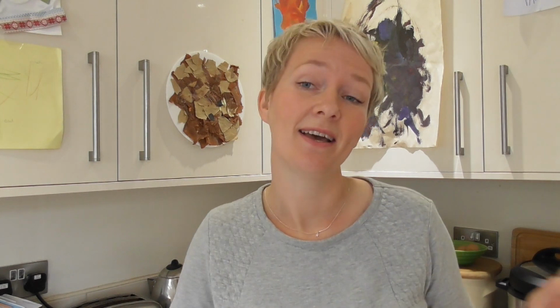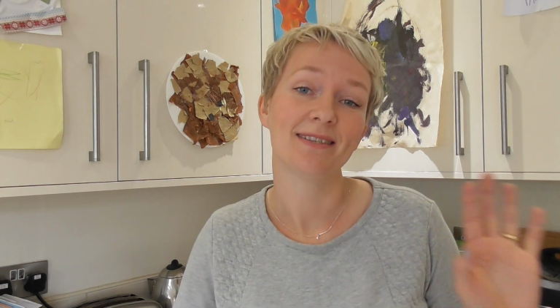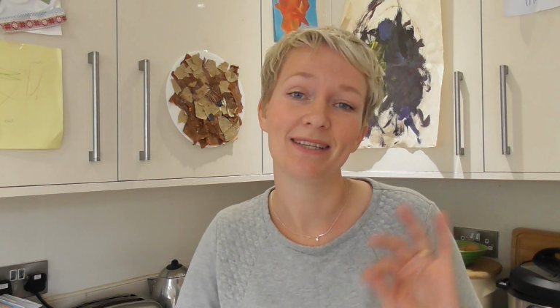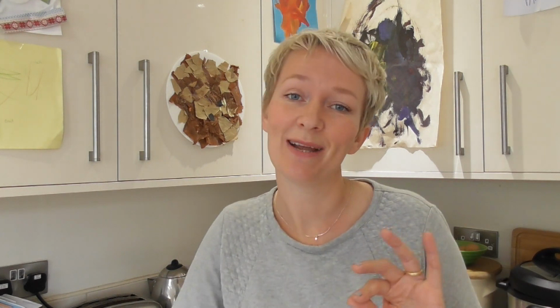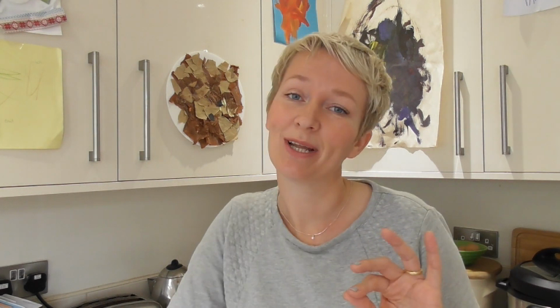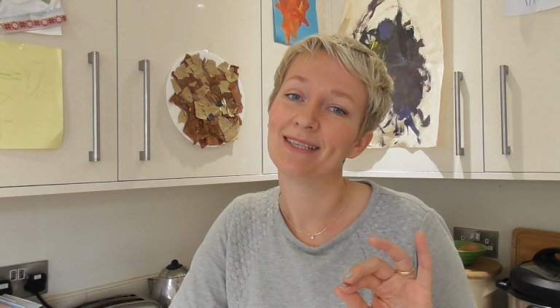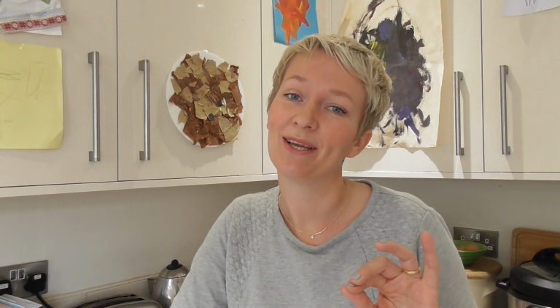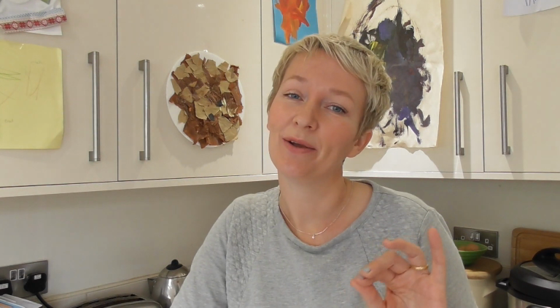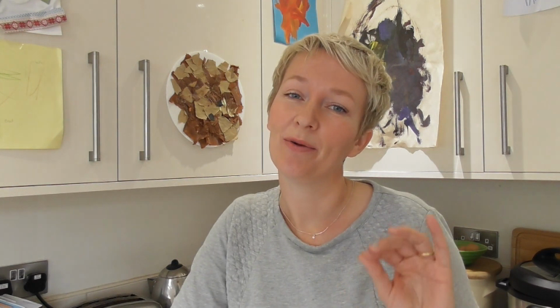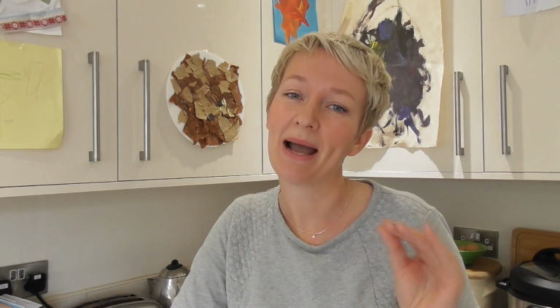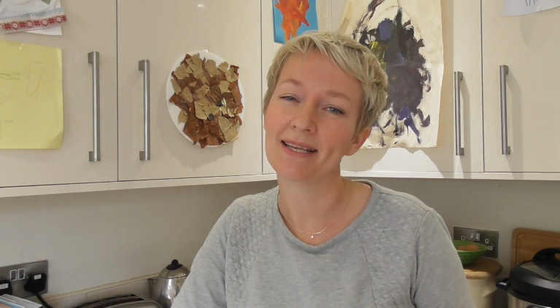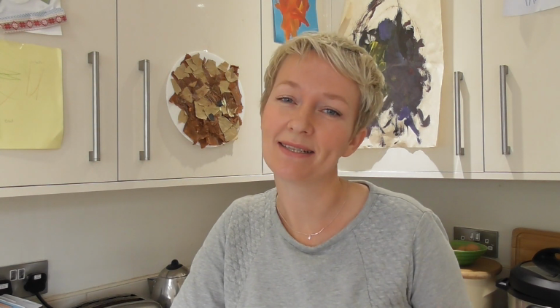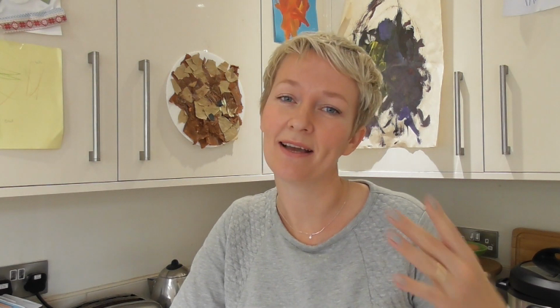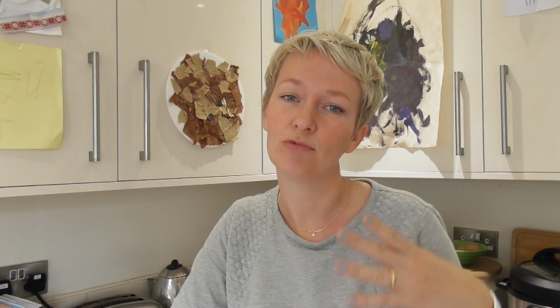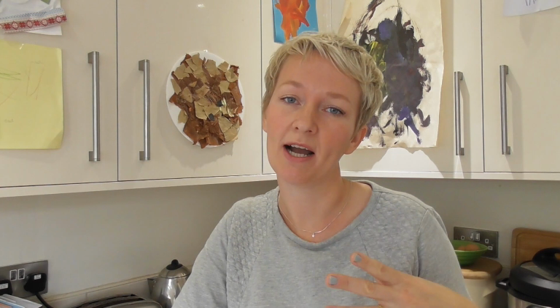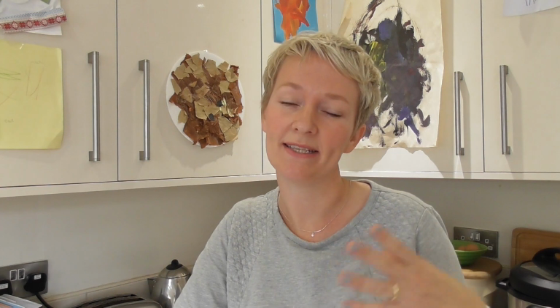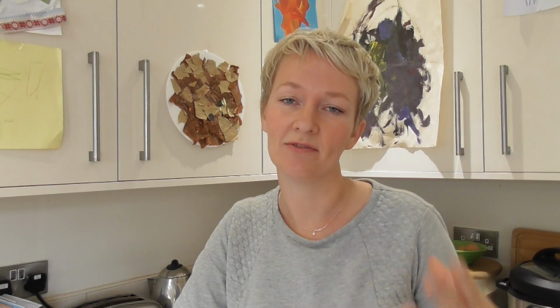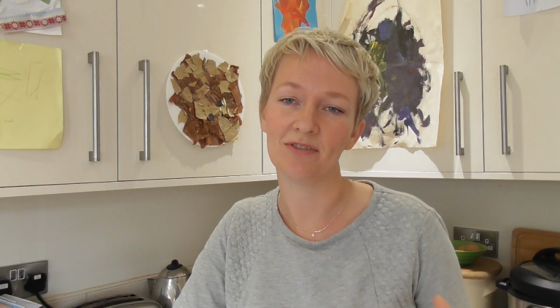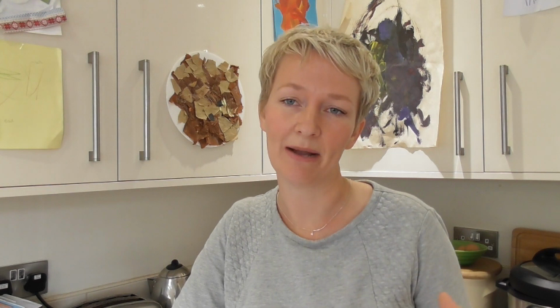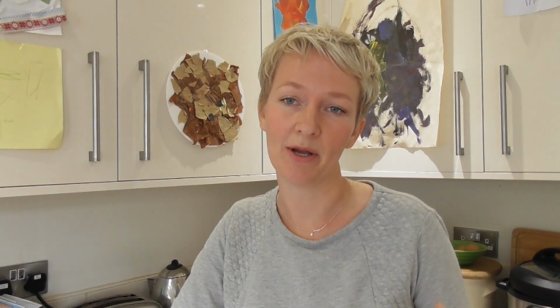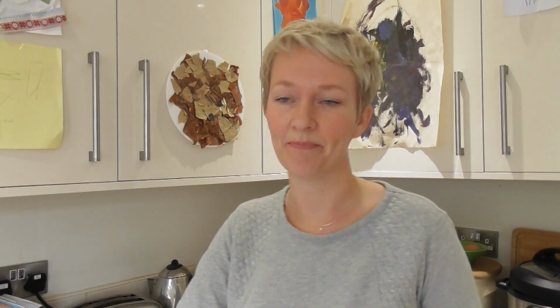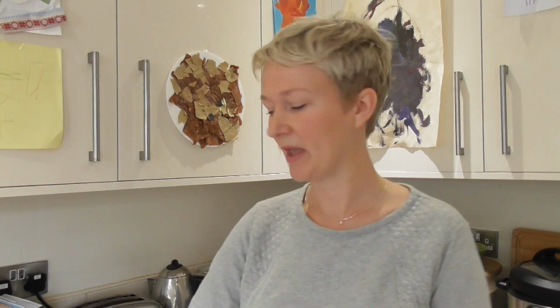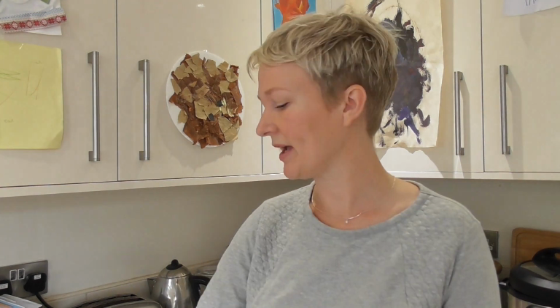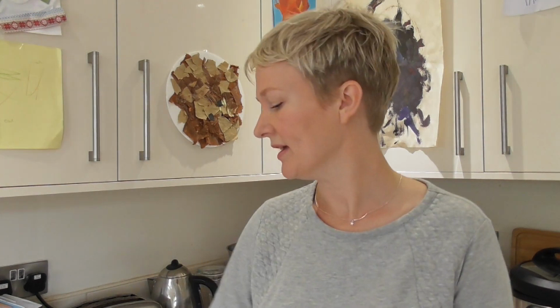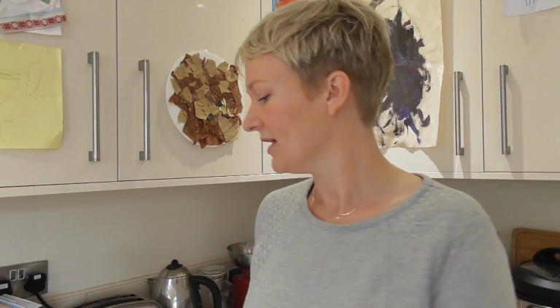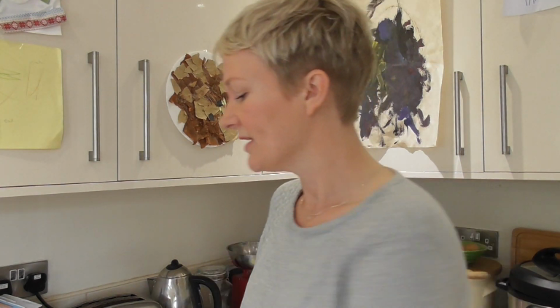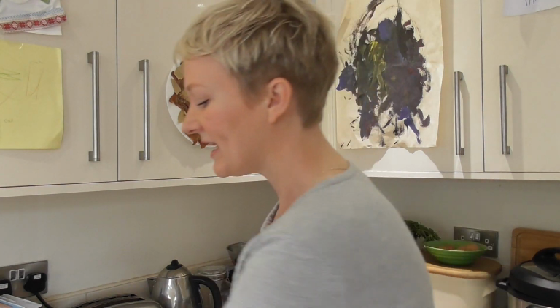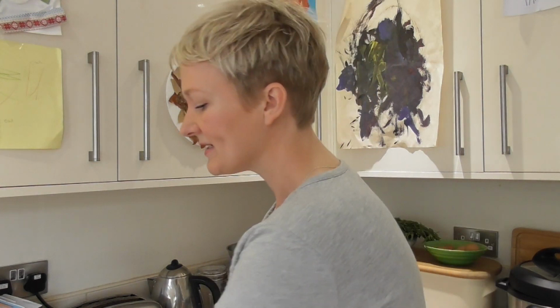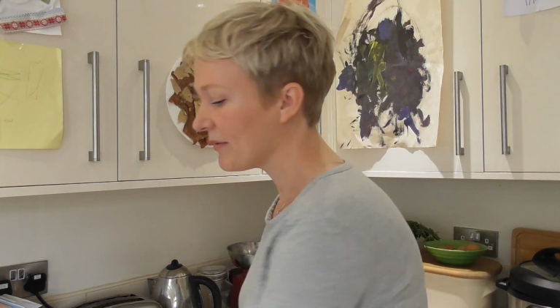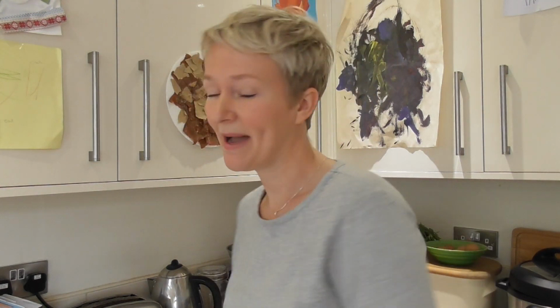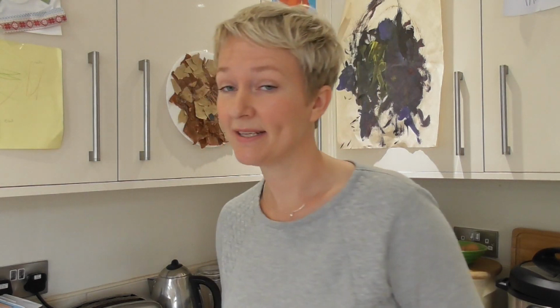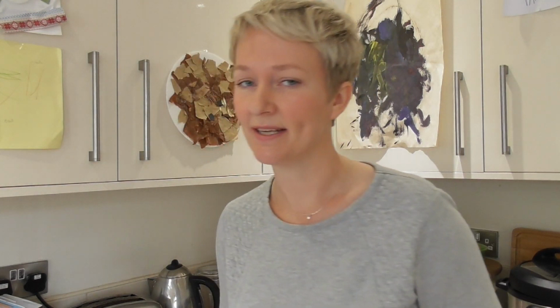So today we're going to do pasta, rice and flour. Let's start with pasta.